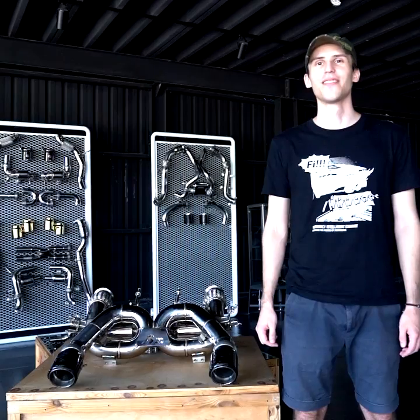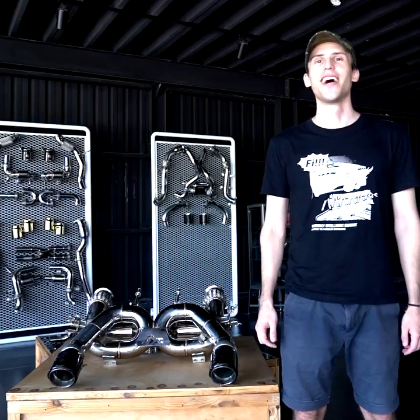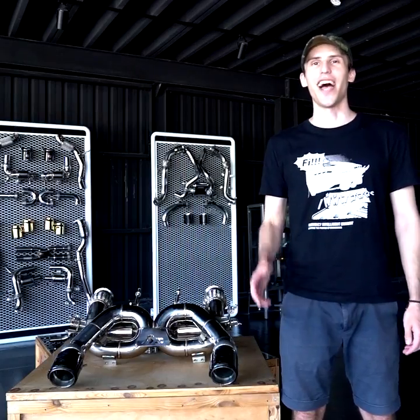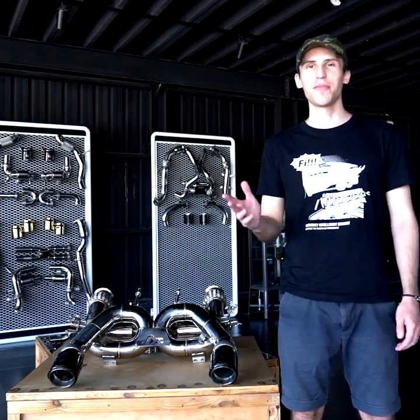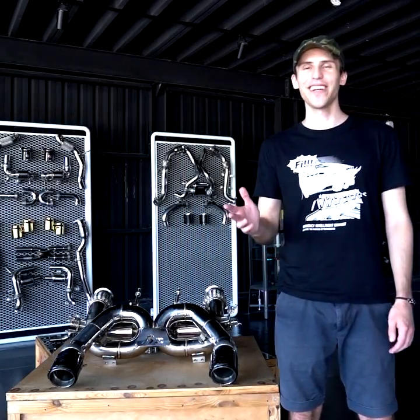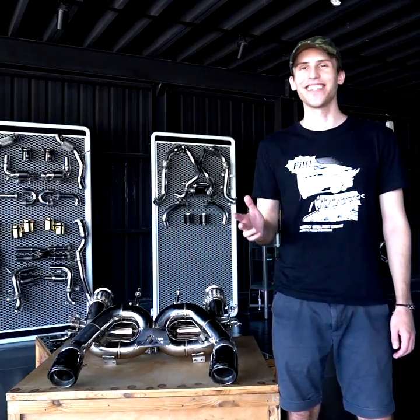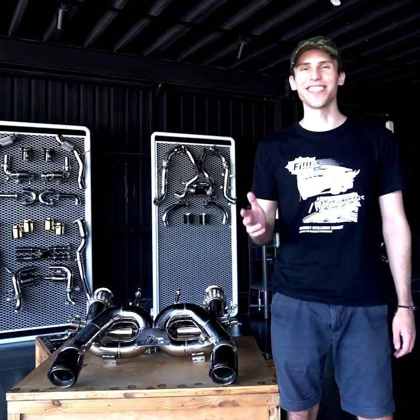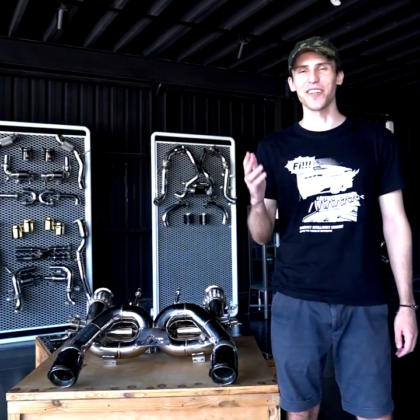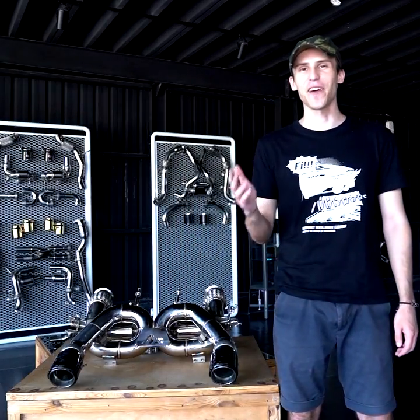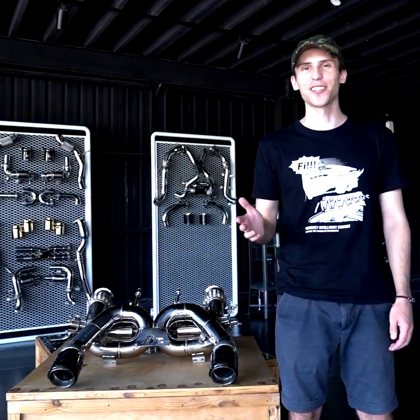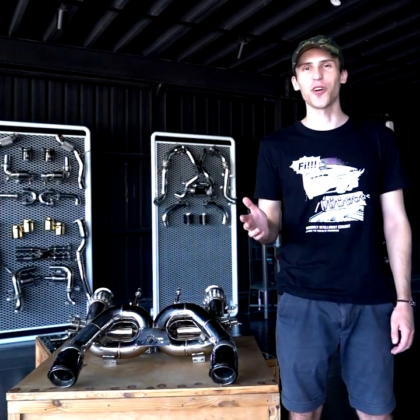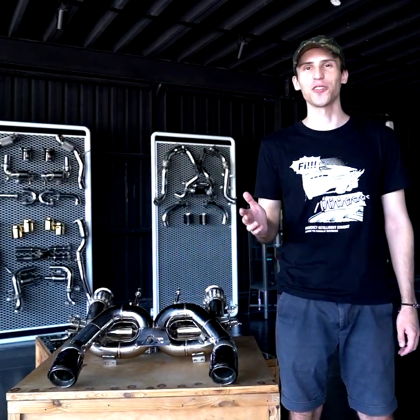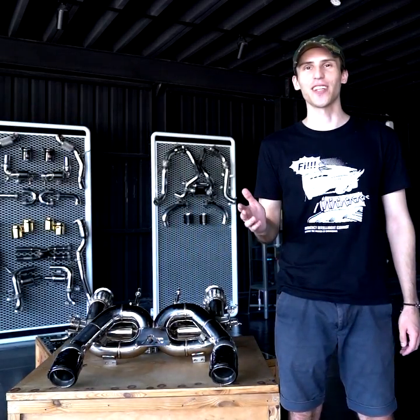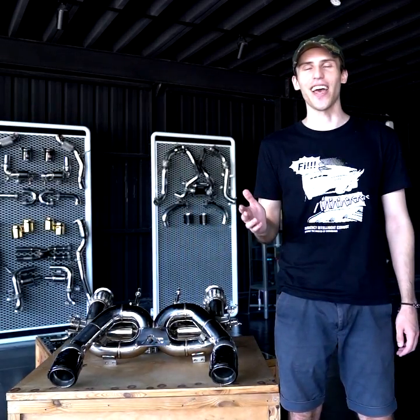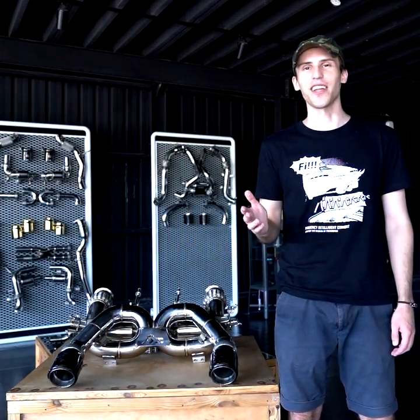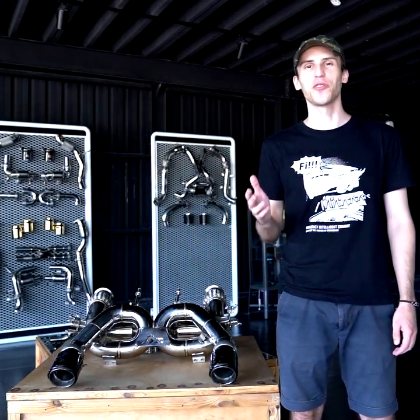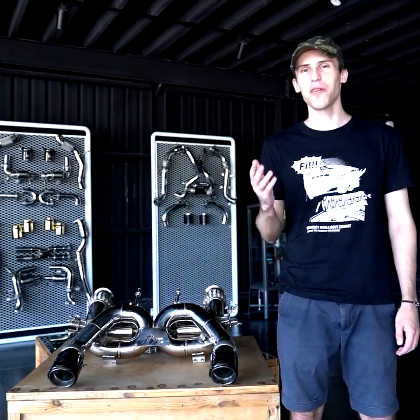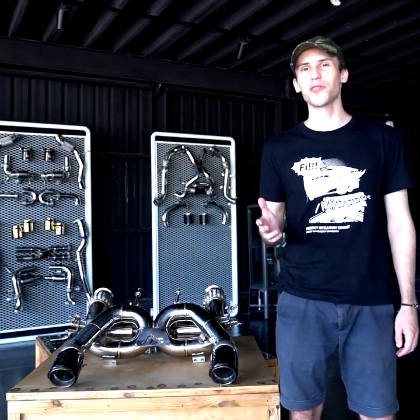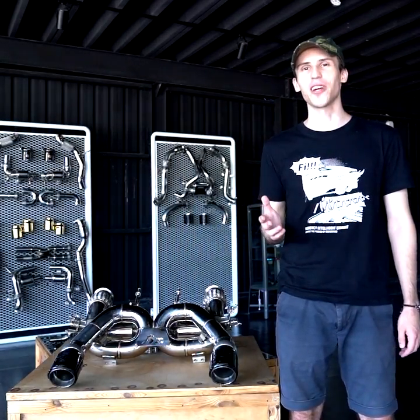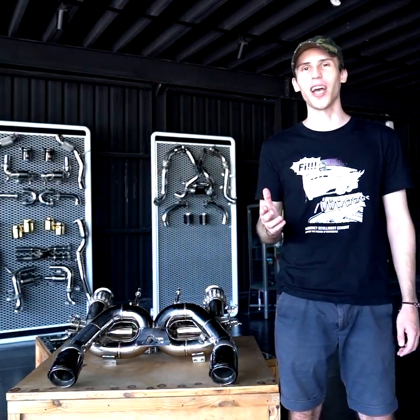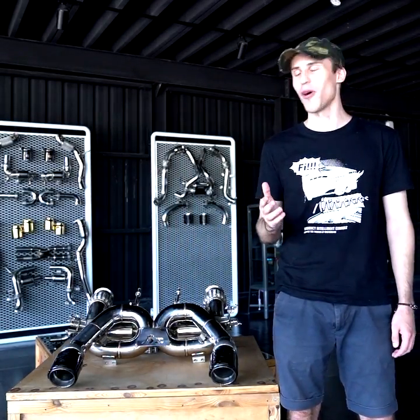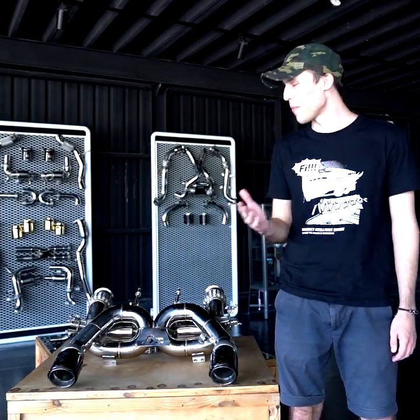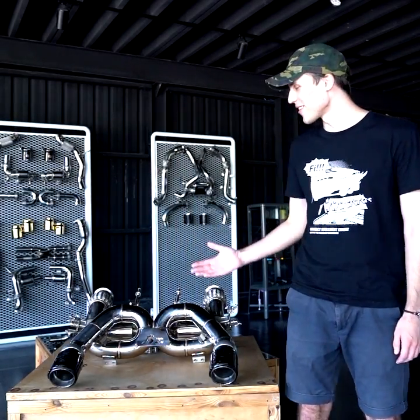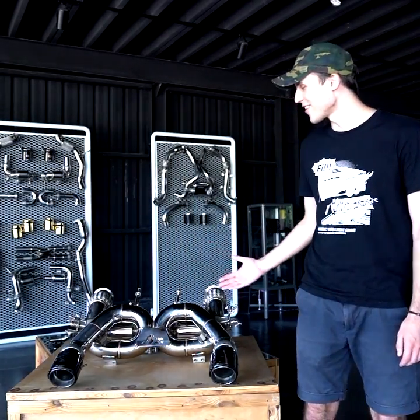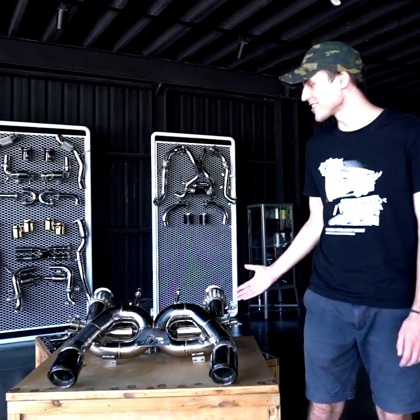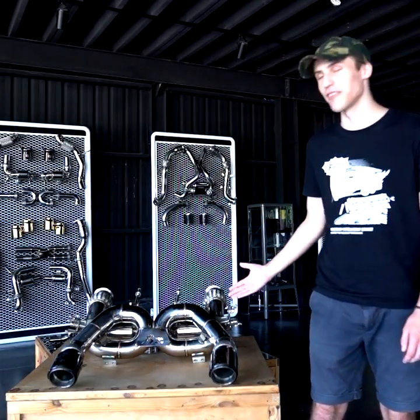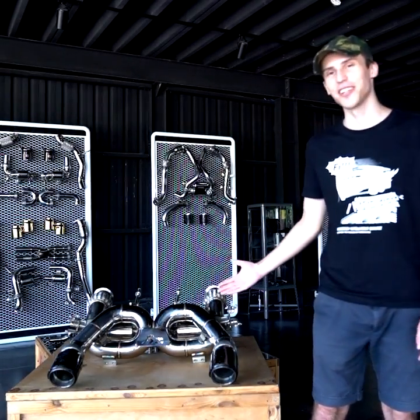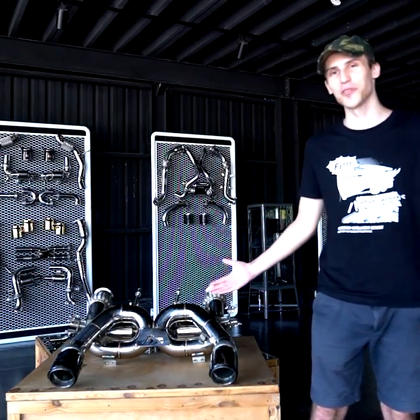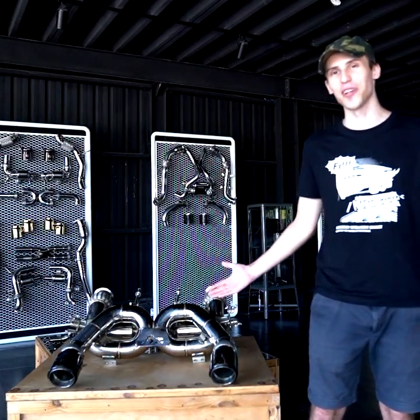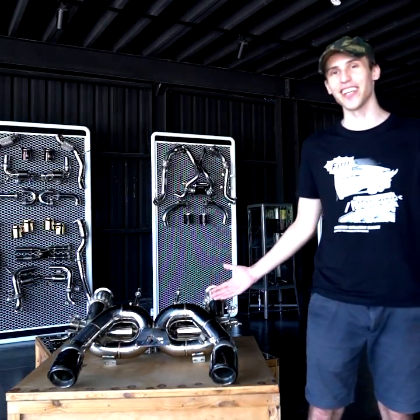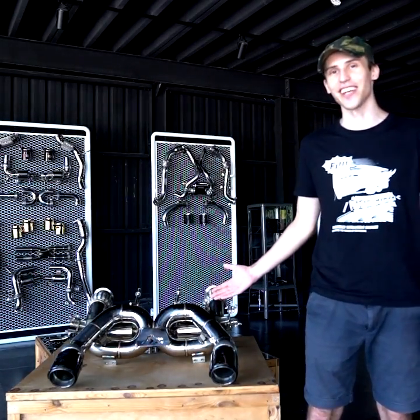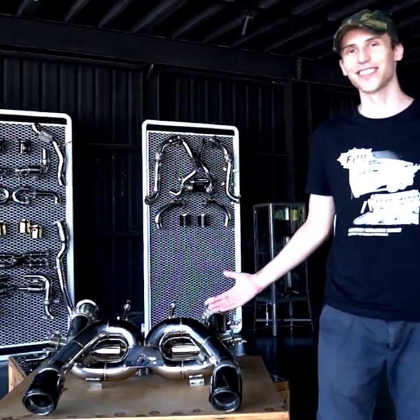Hi everybody, this is FI Exhaust and today we're talking about McLaren 720s.